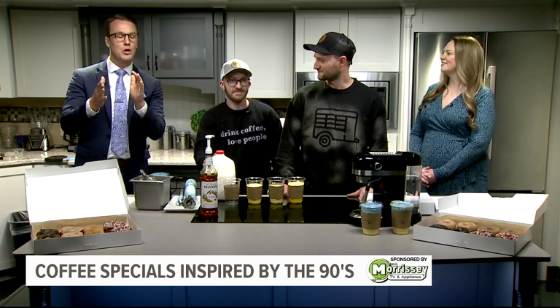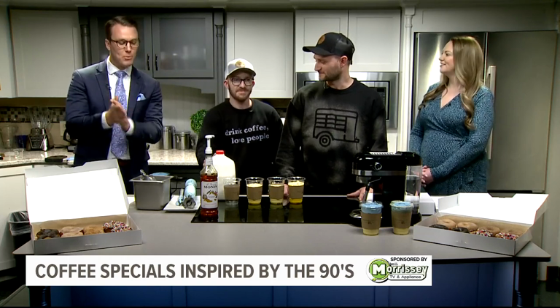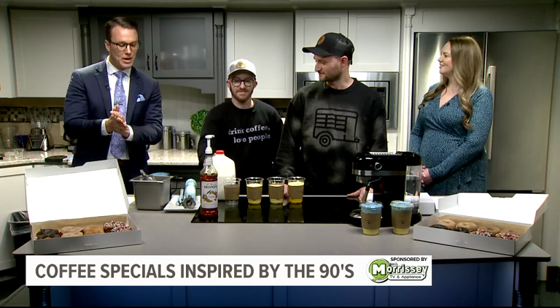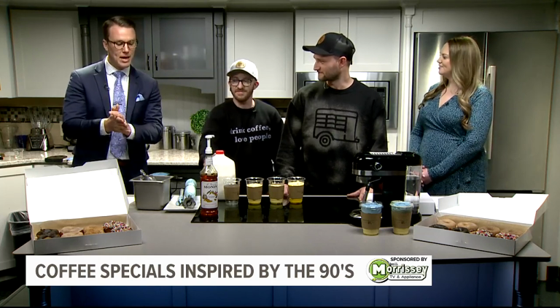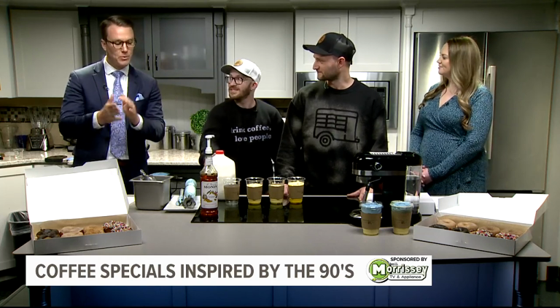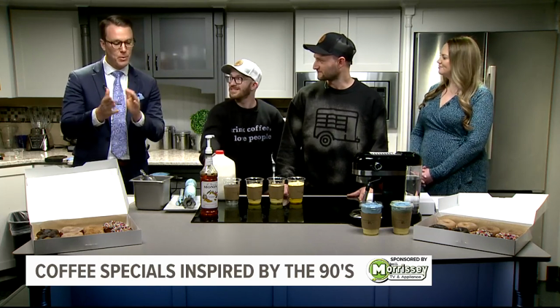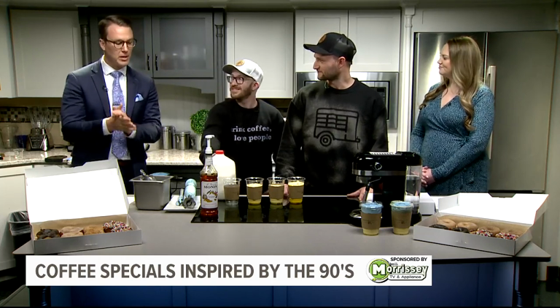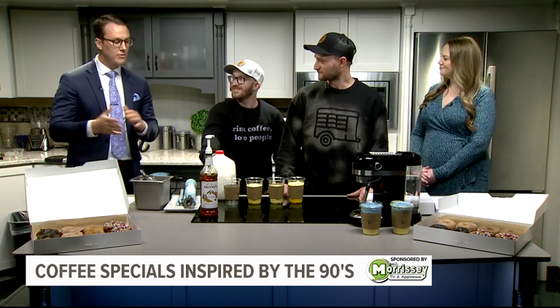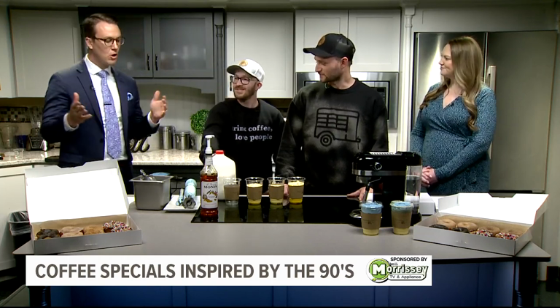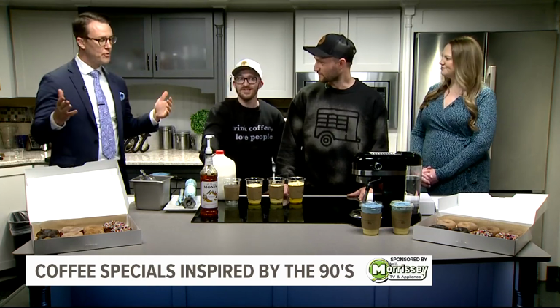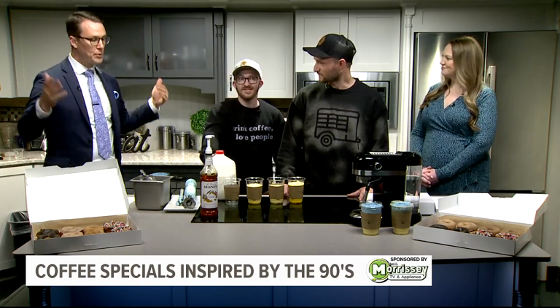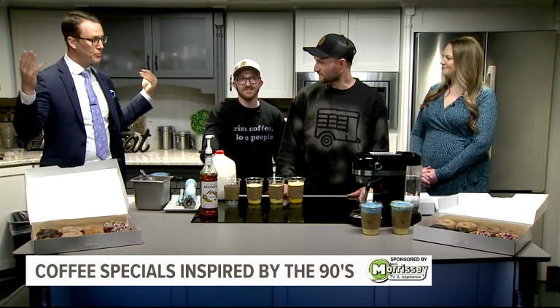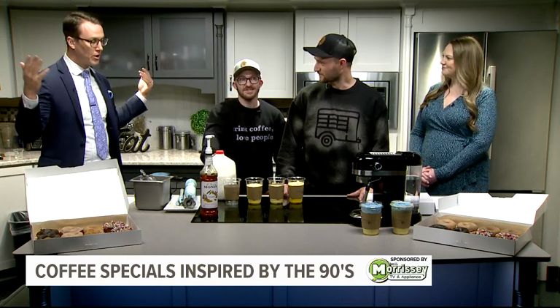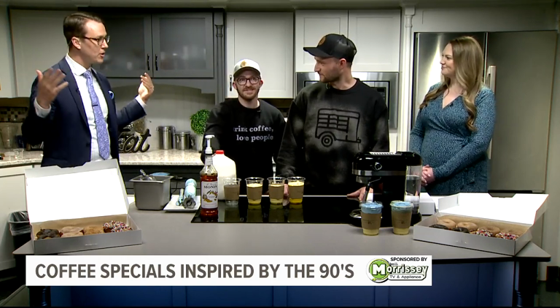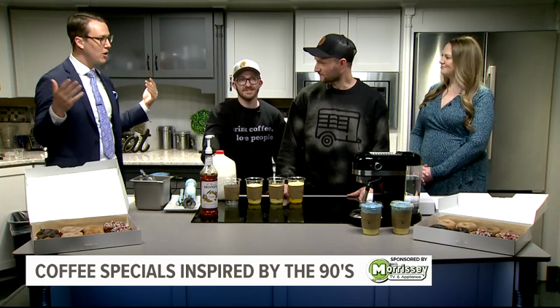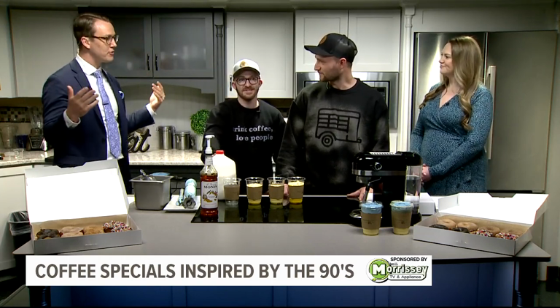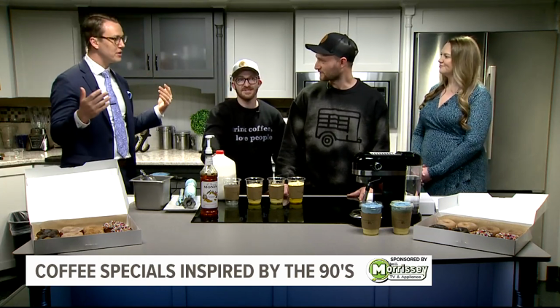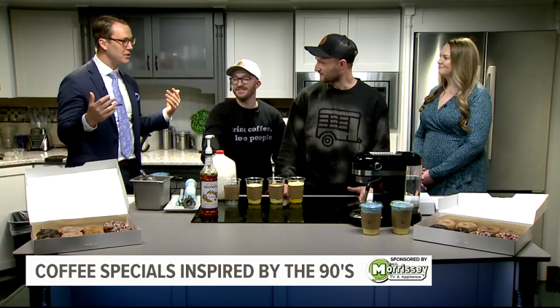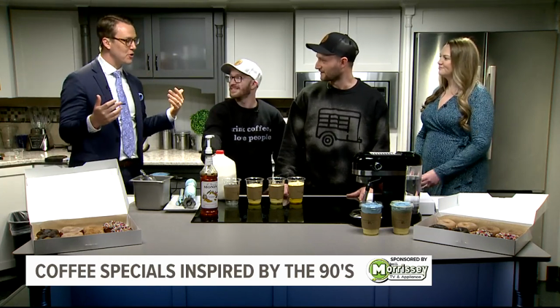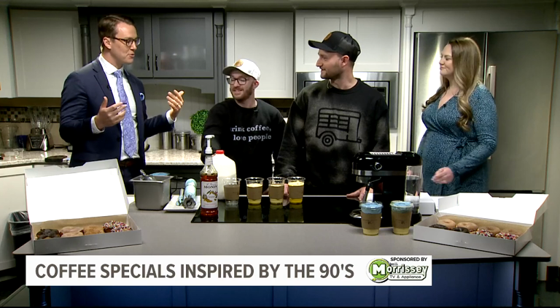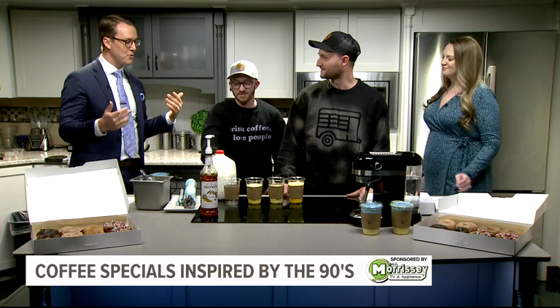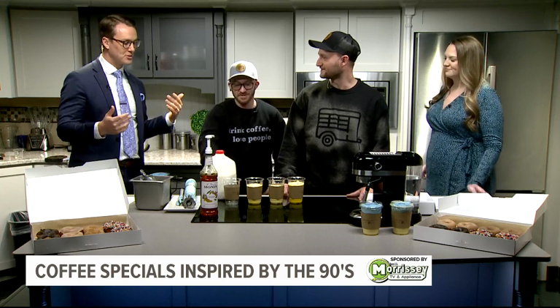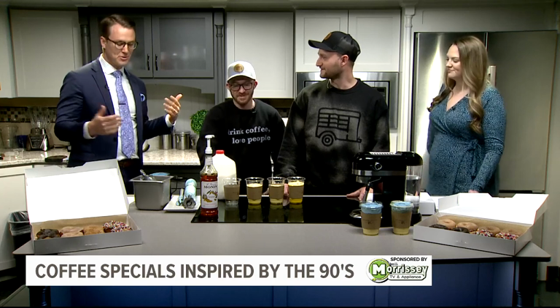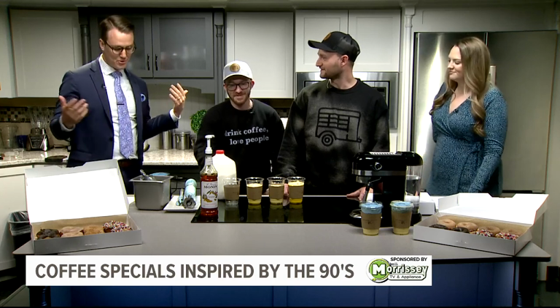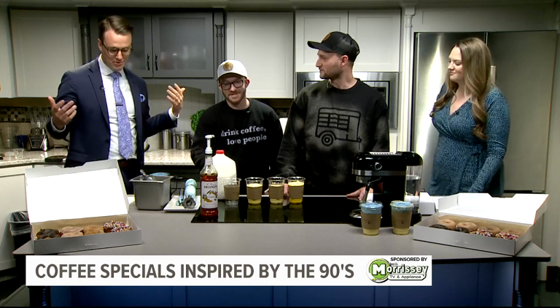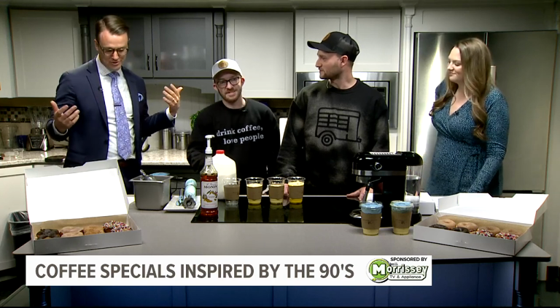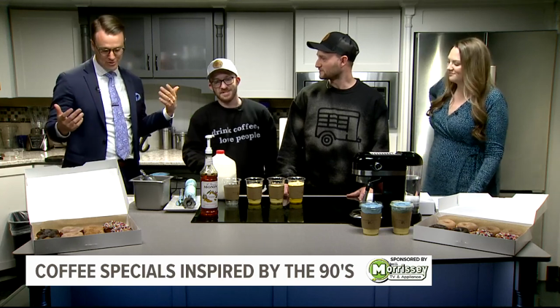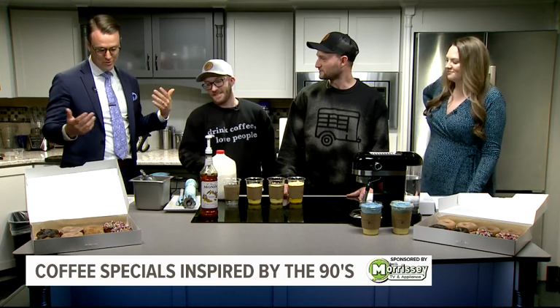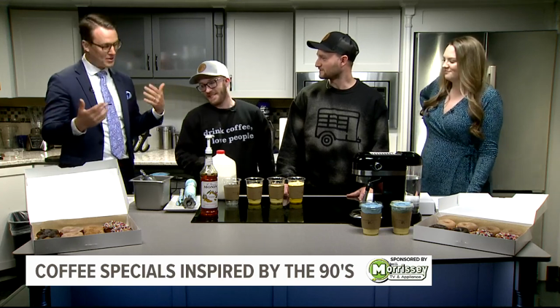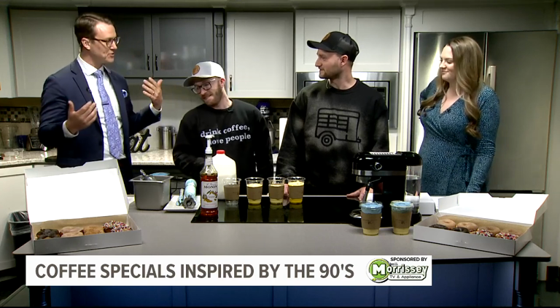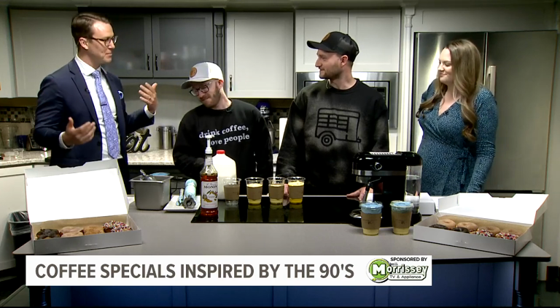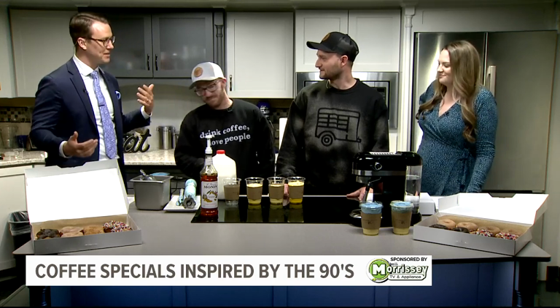Good morning, guys. We run on coffee here on The Morning Show, so this is so cool. Thanks for coming in.